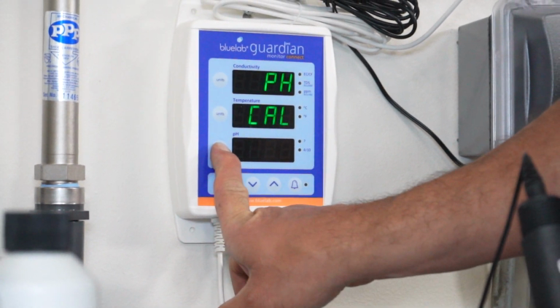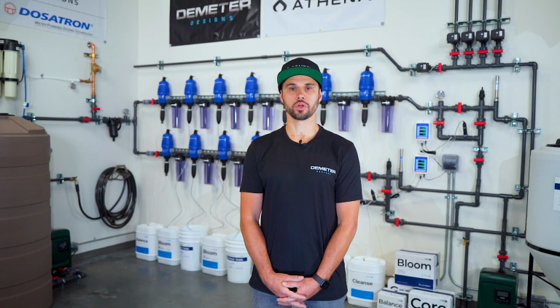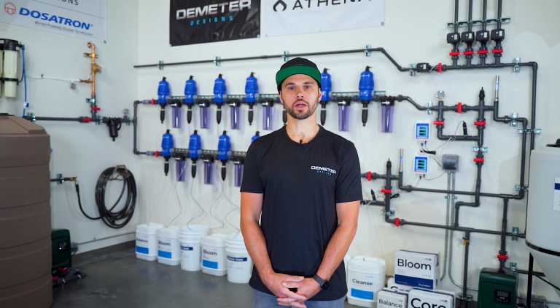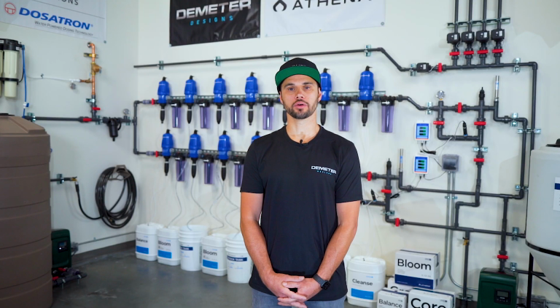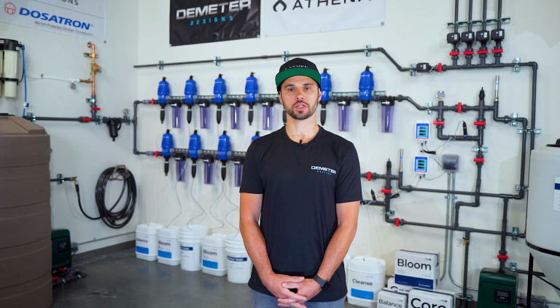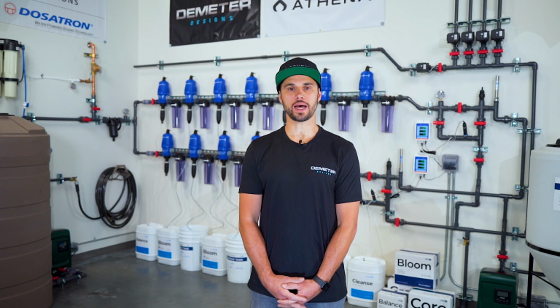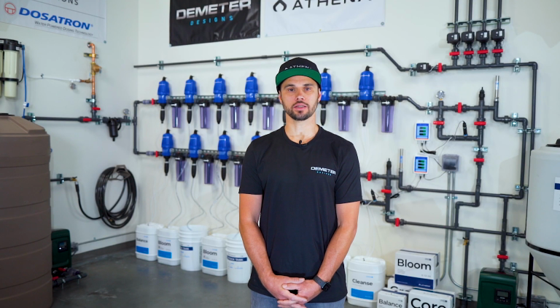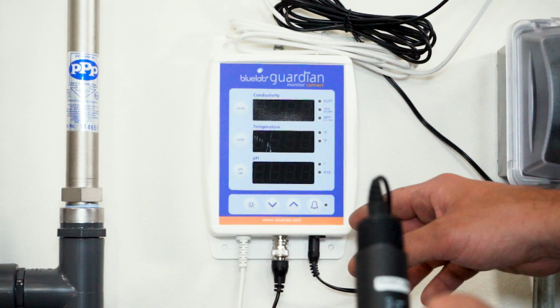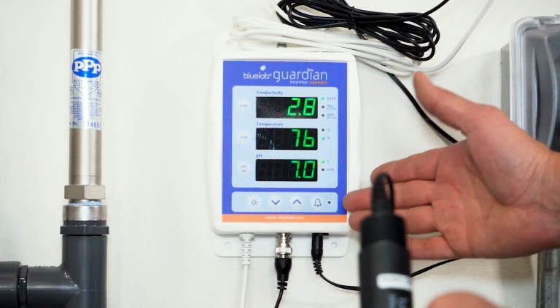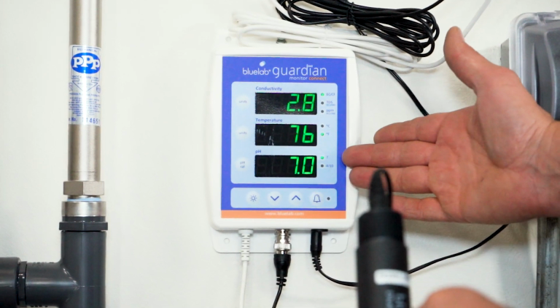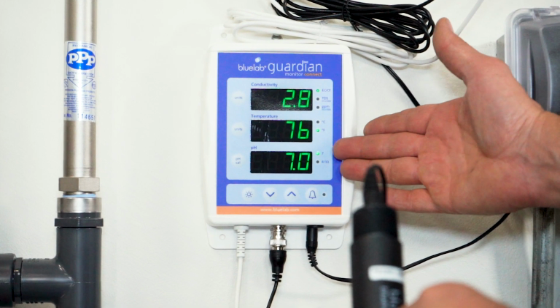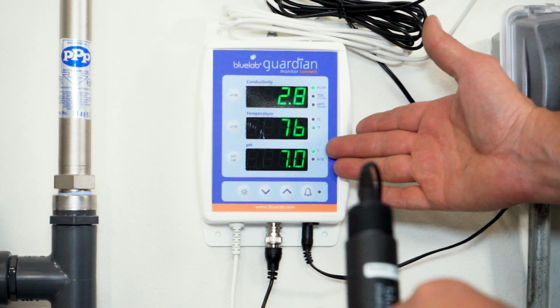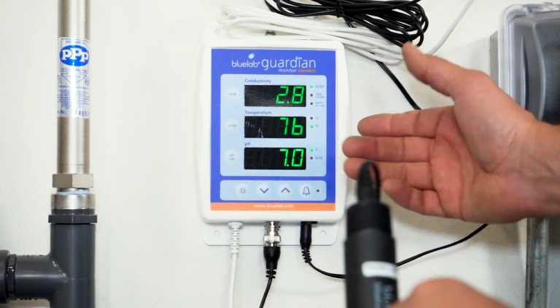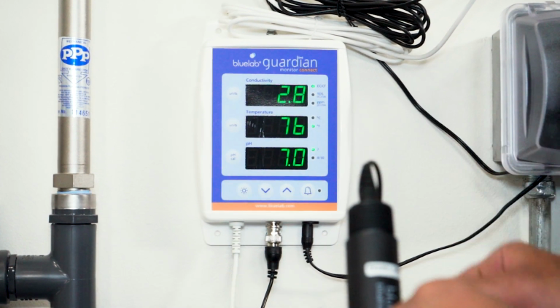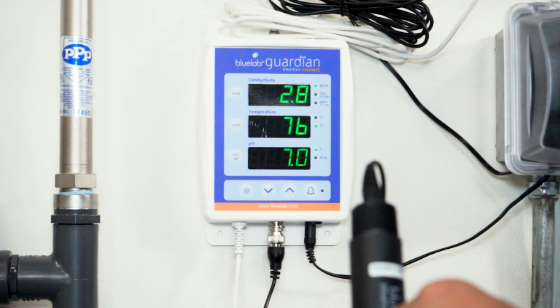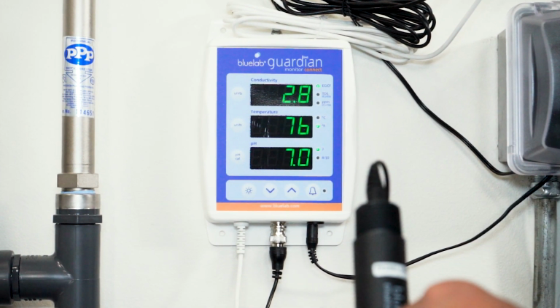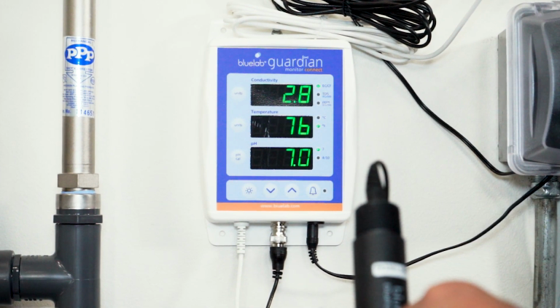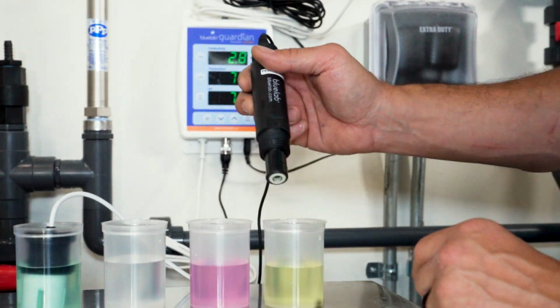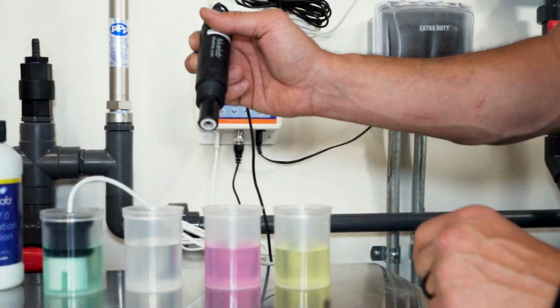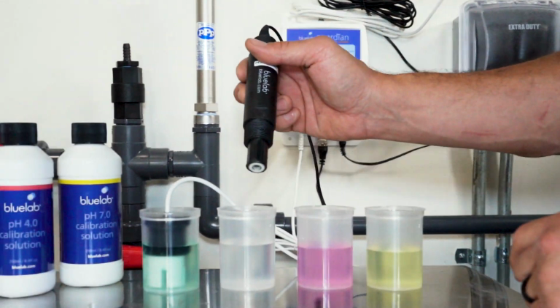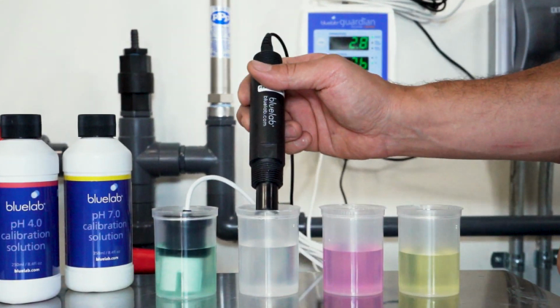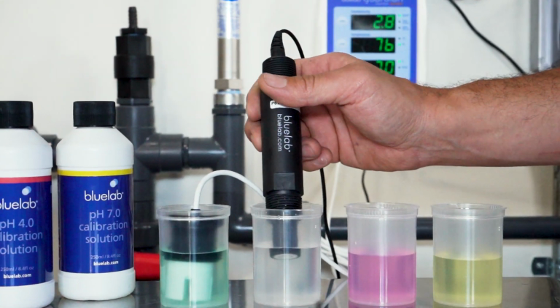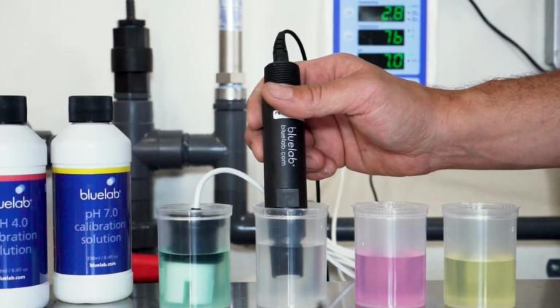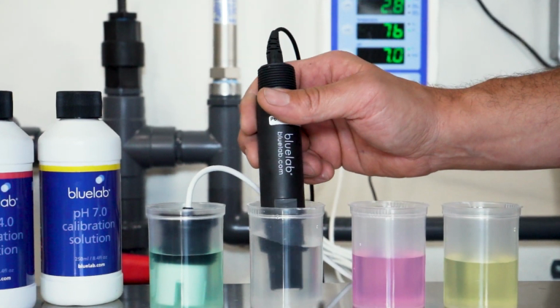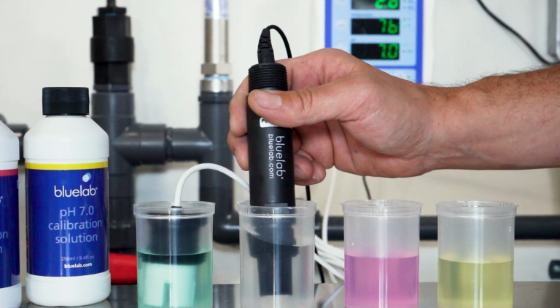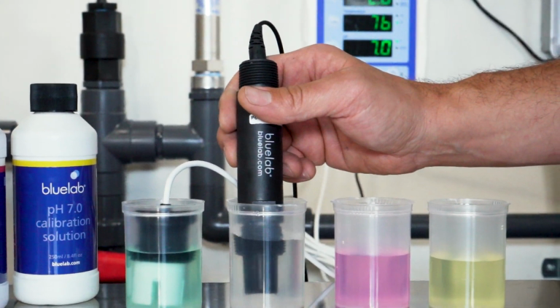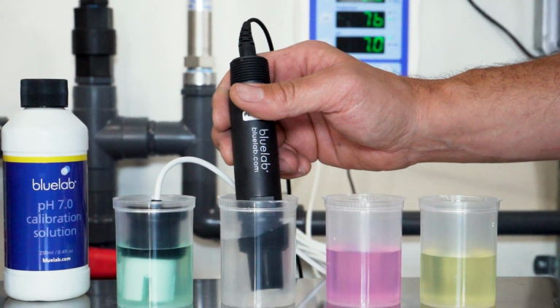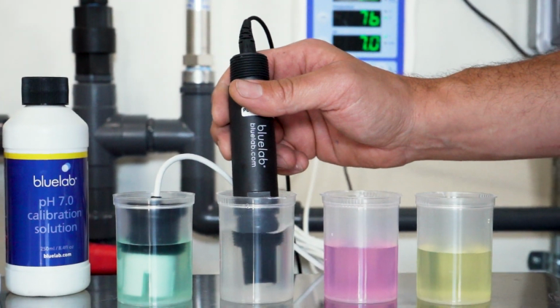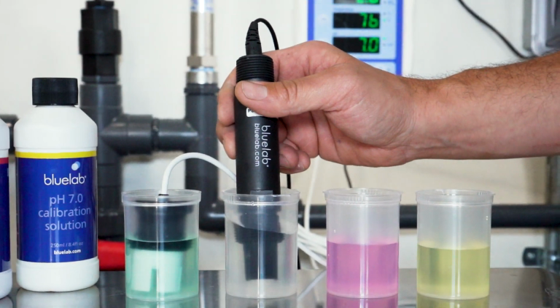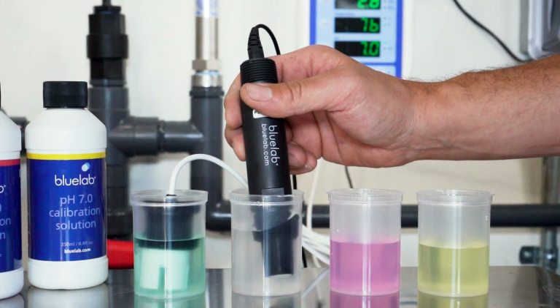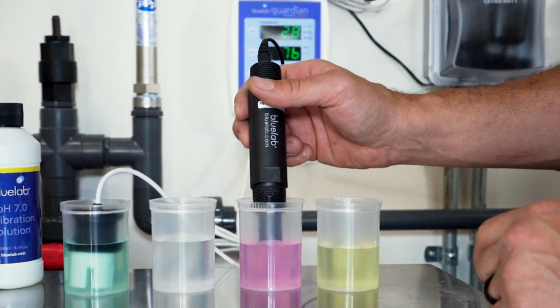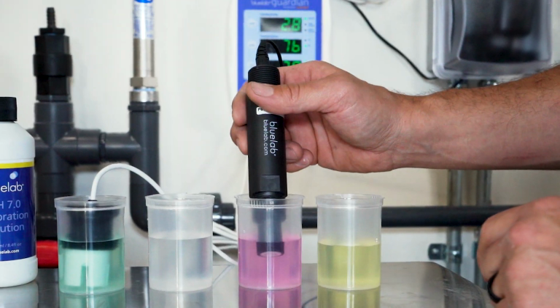When the monitor returns back to the normal screen, remove the pH probe from the 7.0 solution, rinse in fresh water, and place into the 4.0 pH solution.